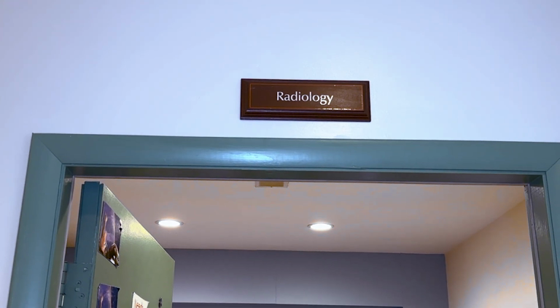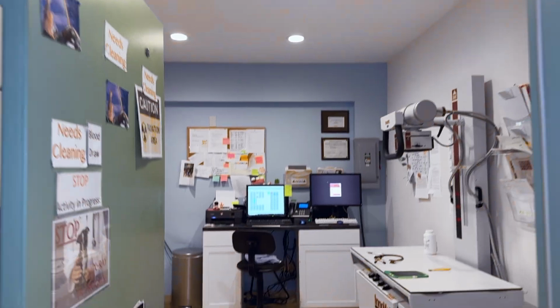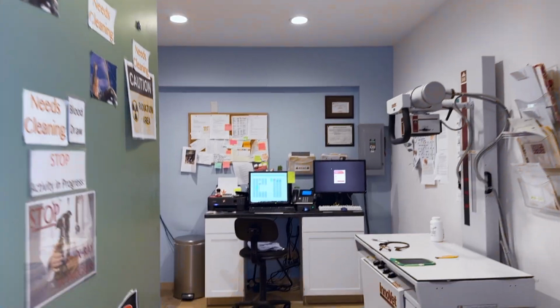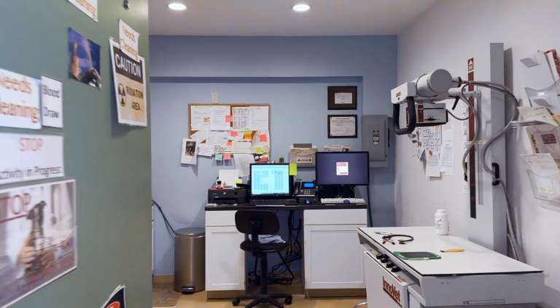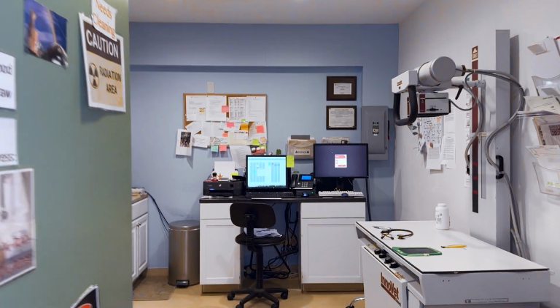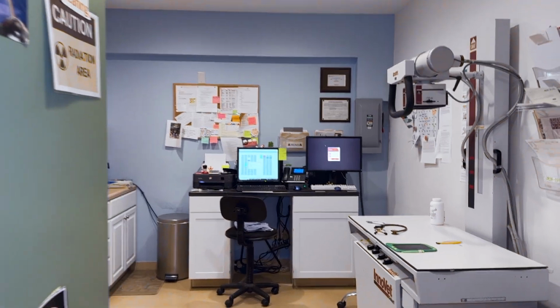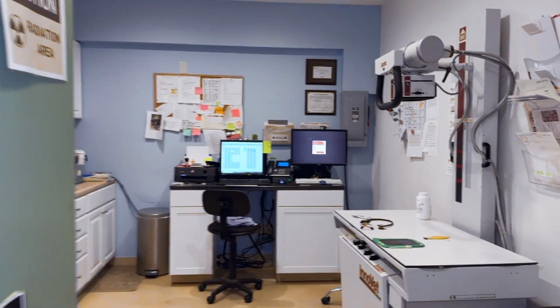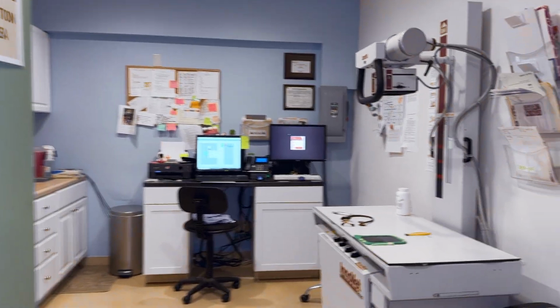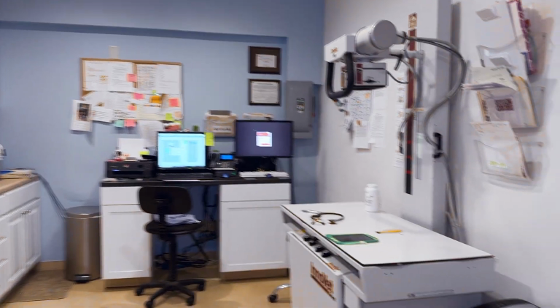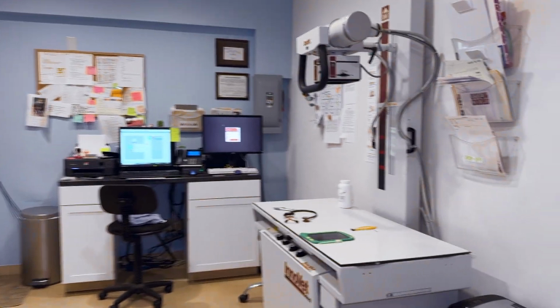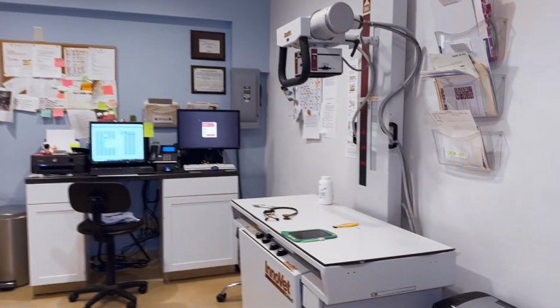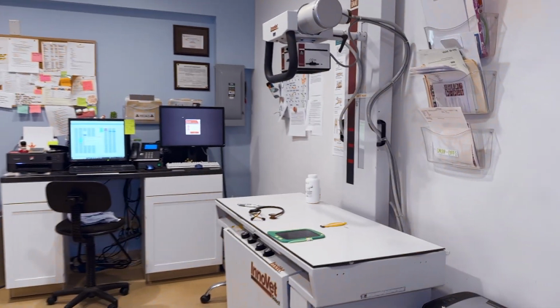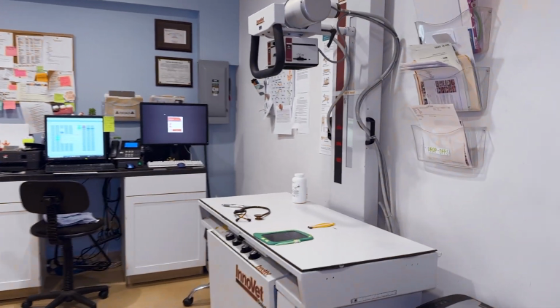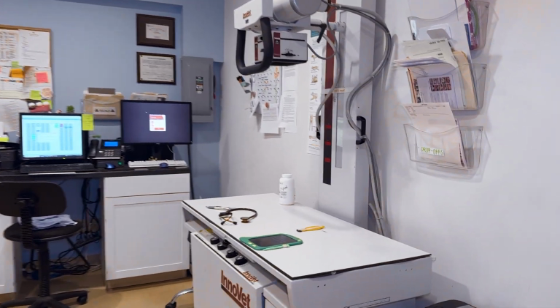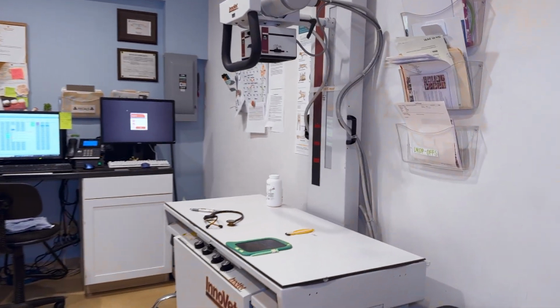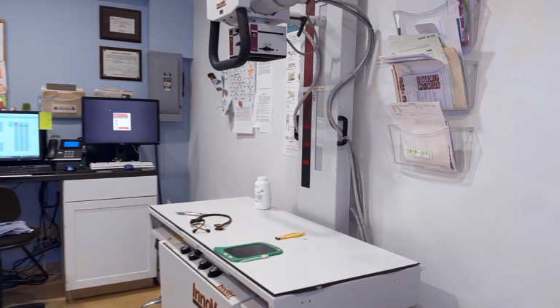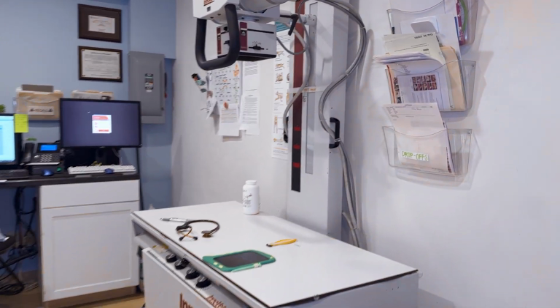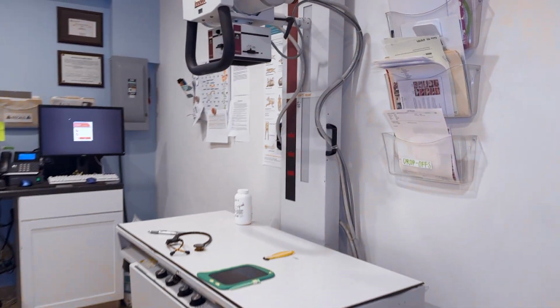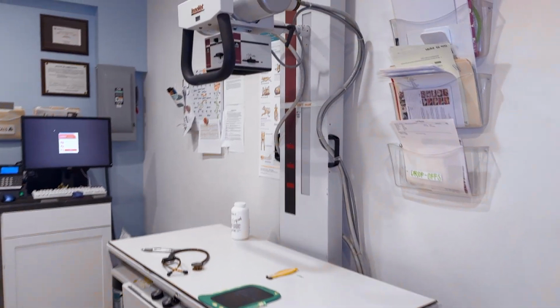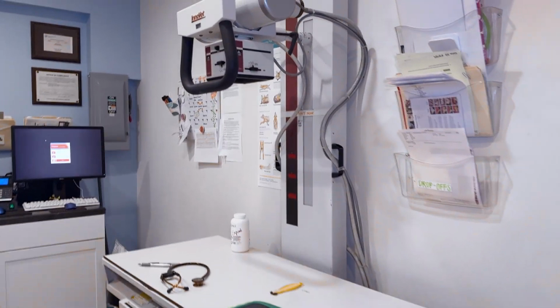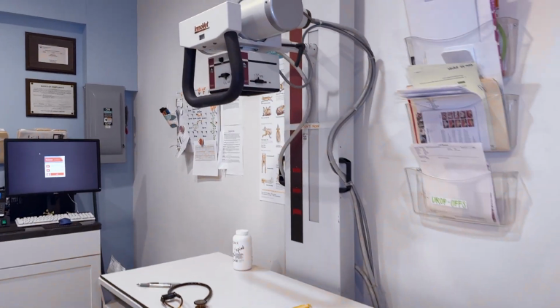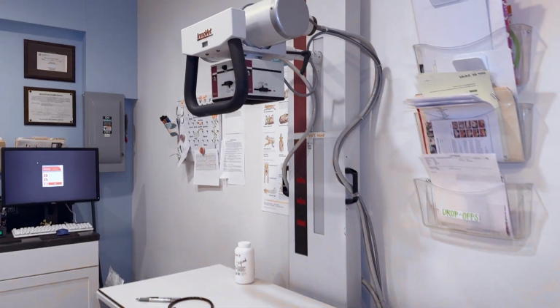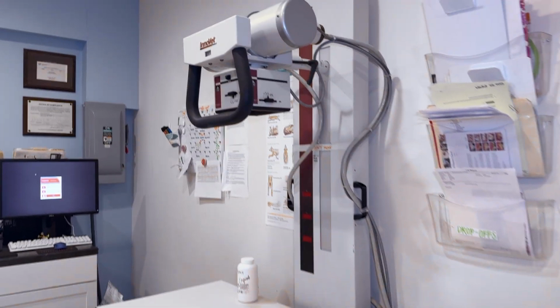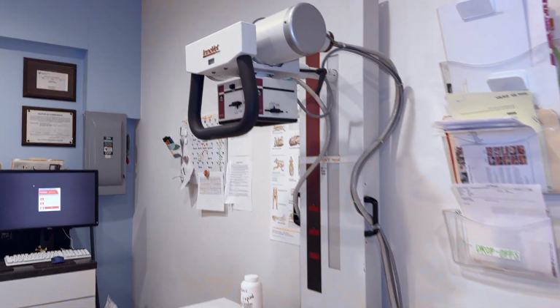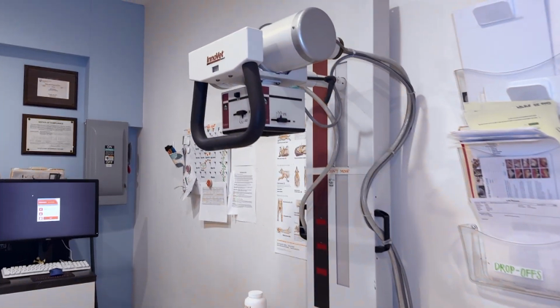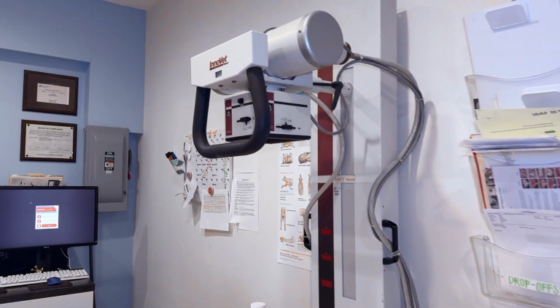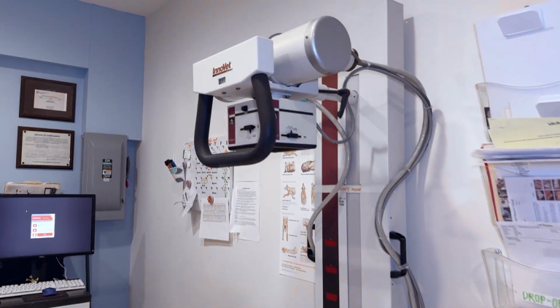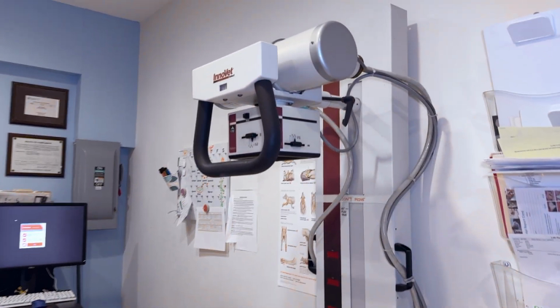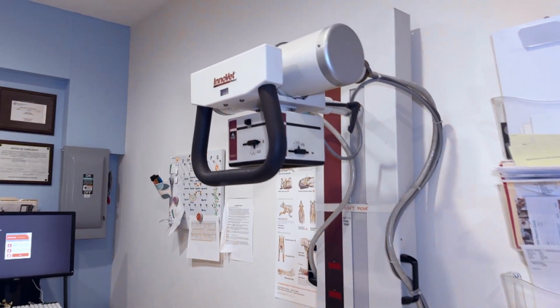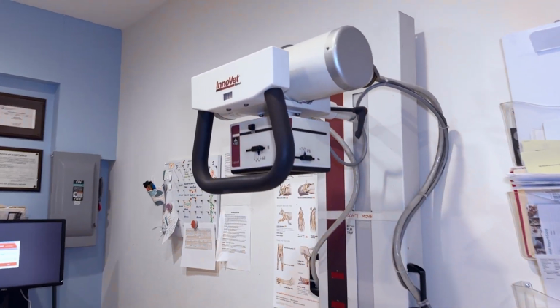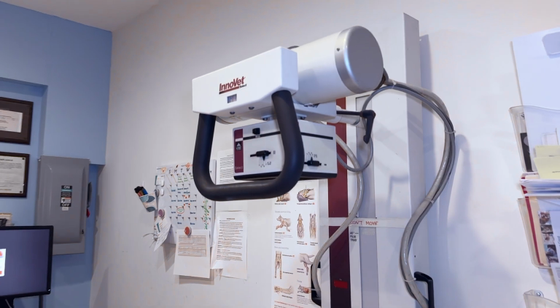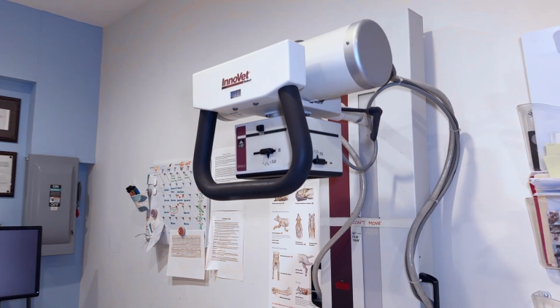Digital radiographs deliver advanced-quality images of your pet's teeth, bones, joints, and organs.